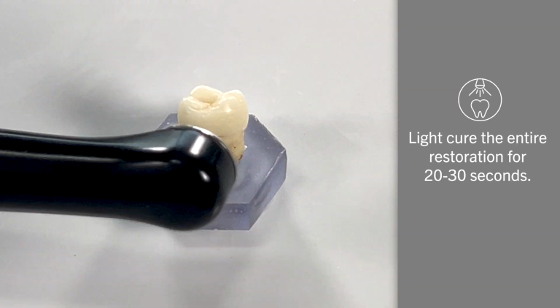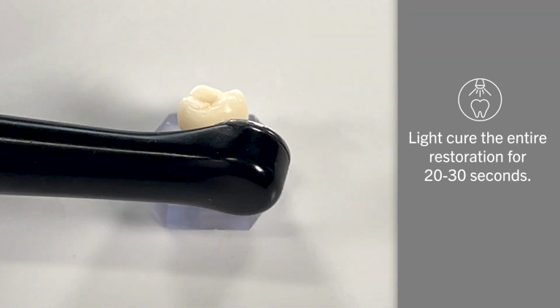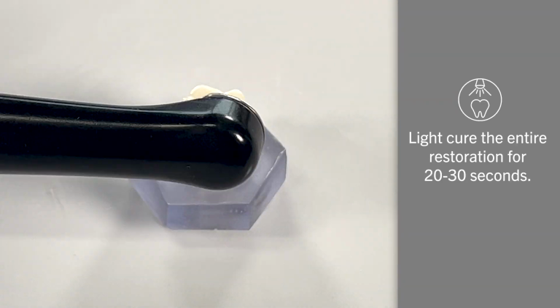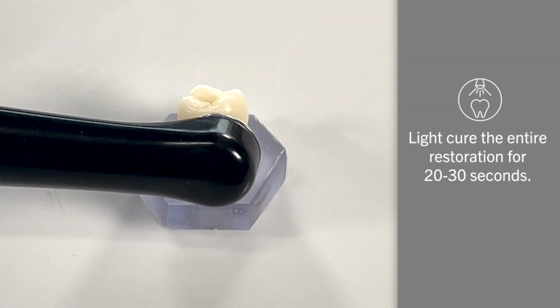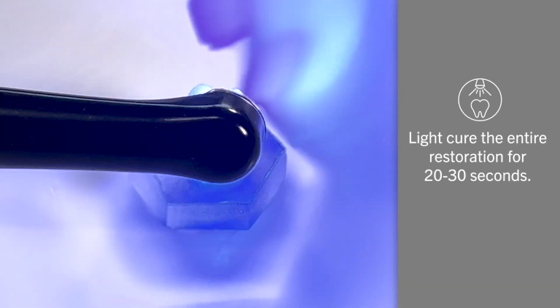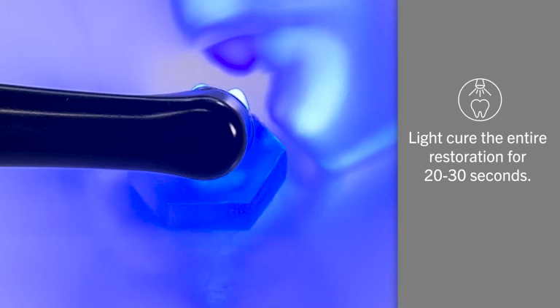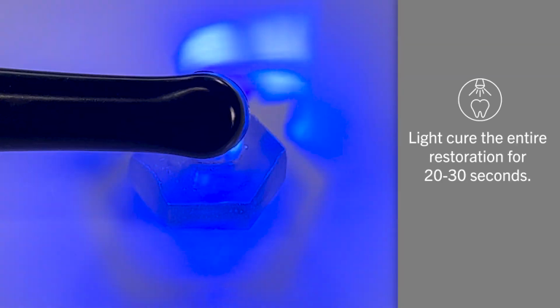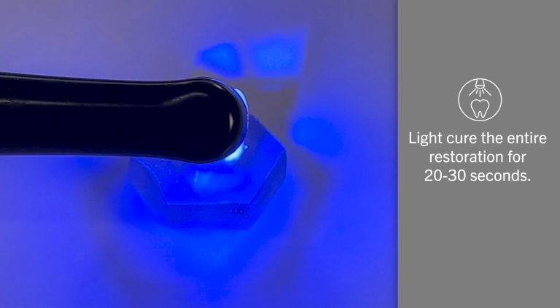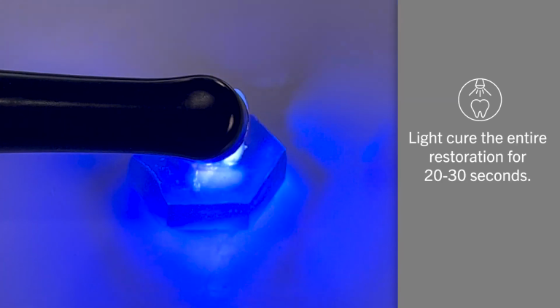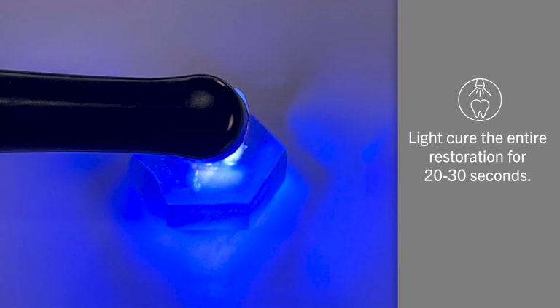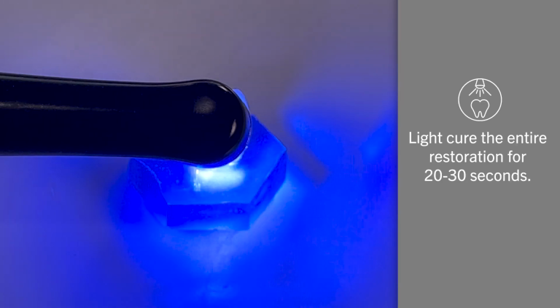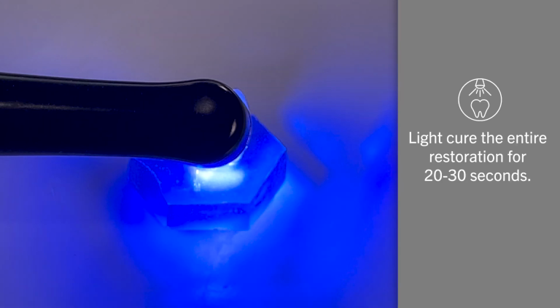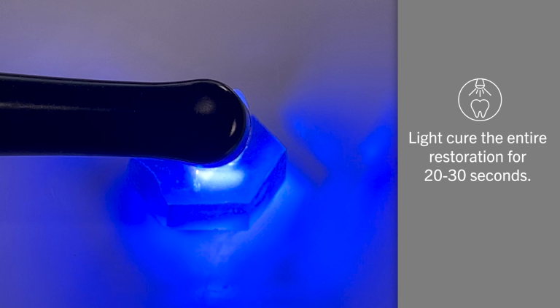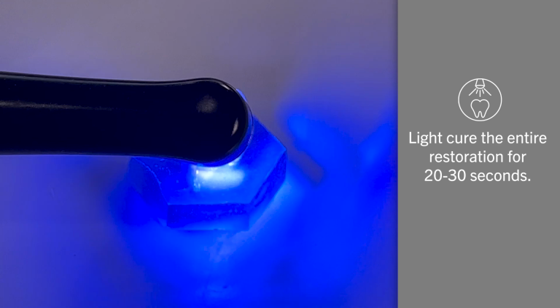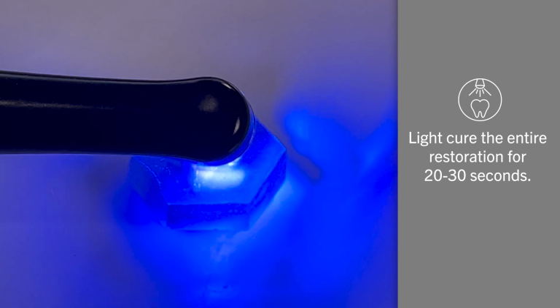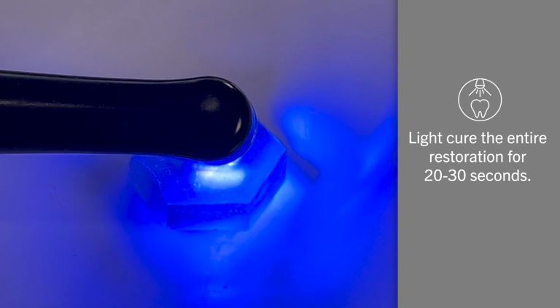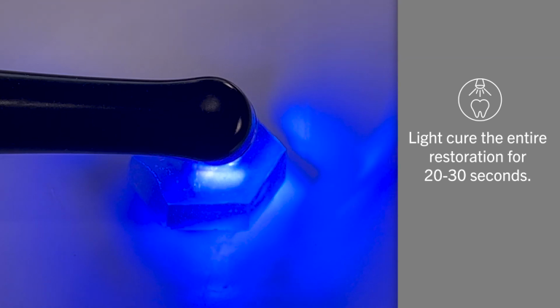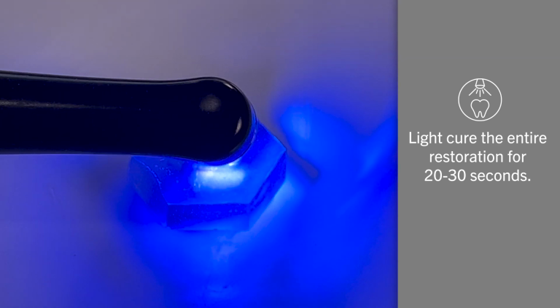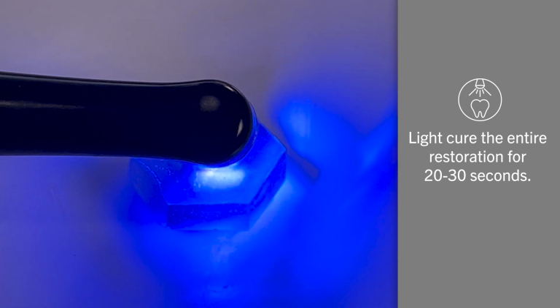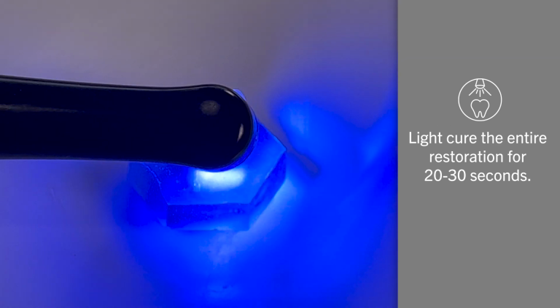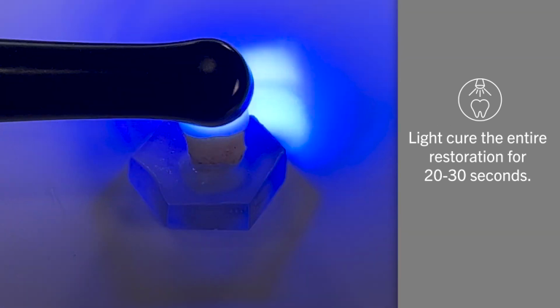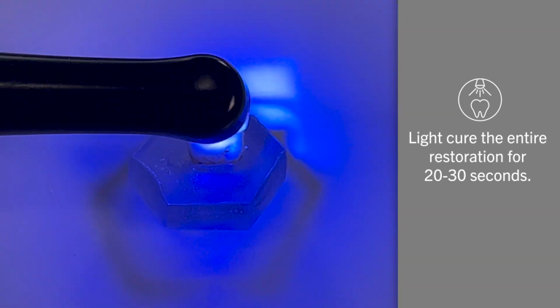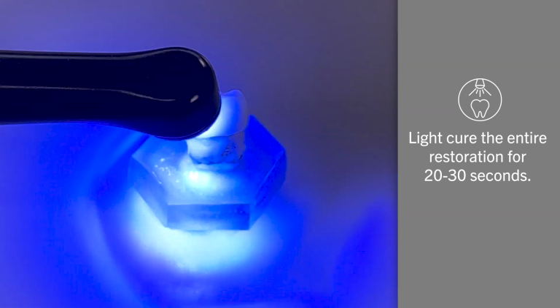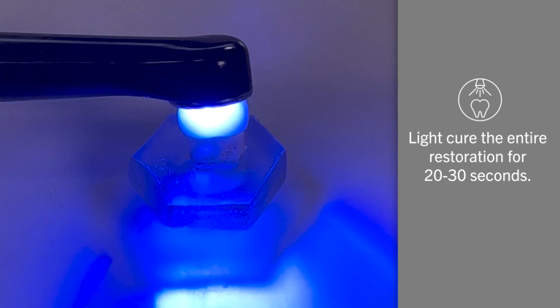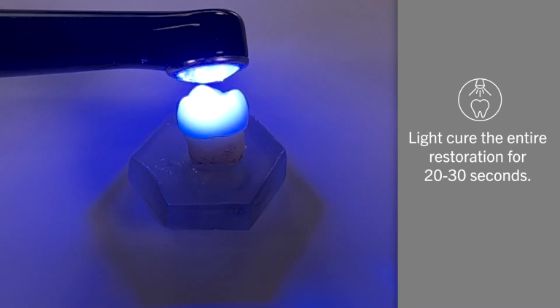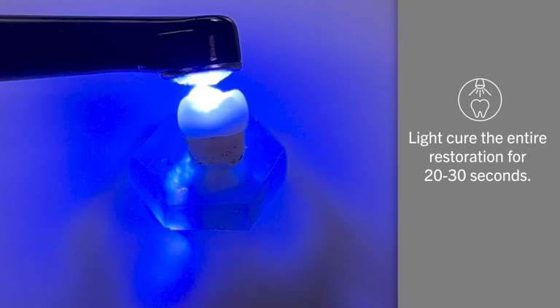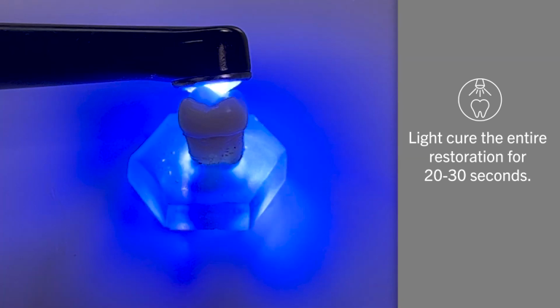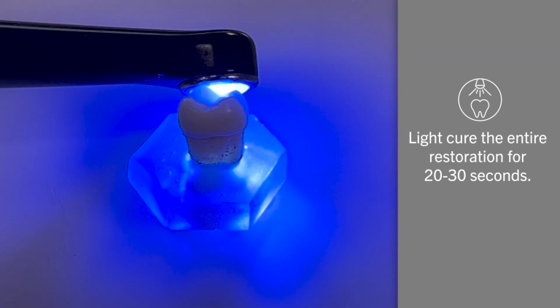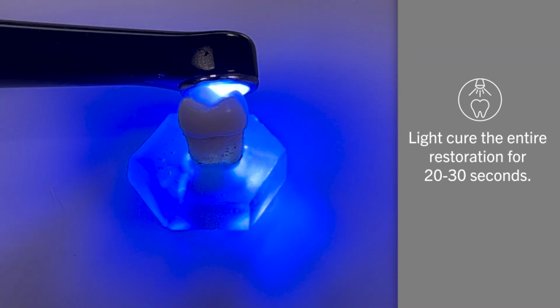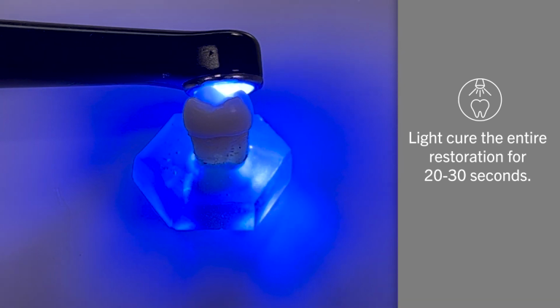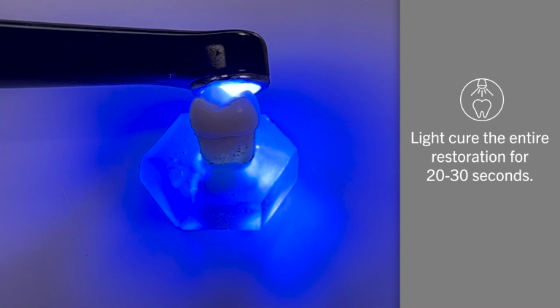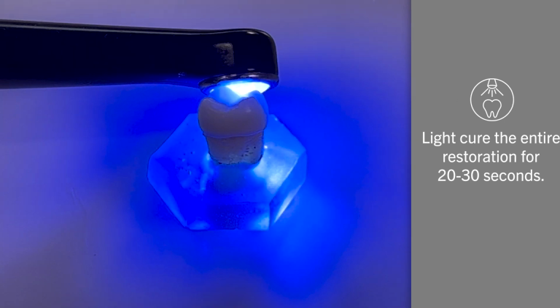To finish, light cure the entire restoration for 20-30 seconds, or allow it to self-cure.